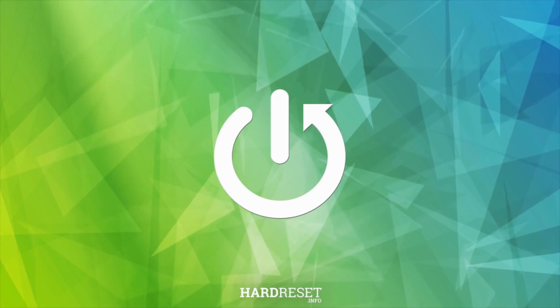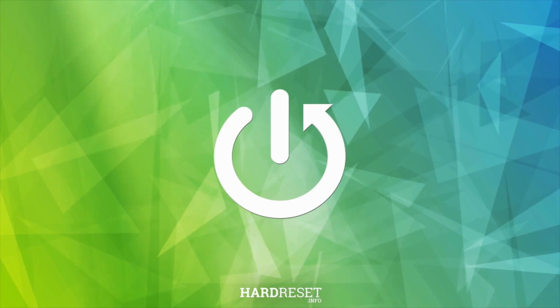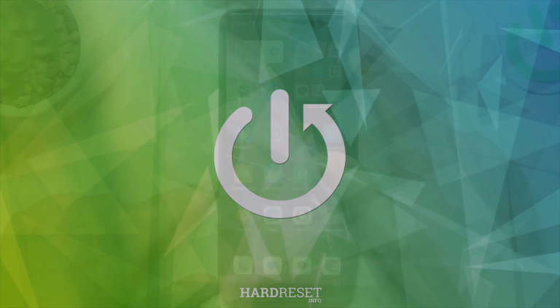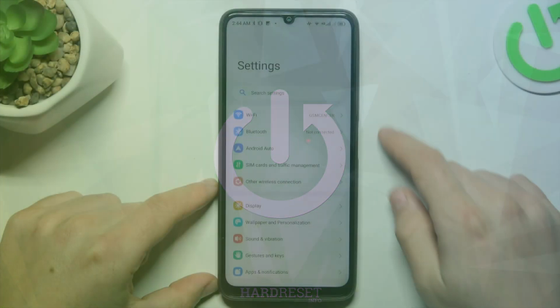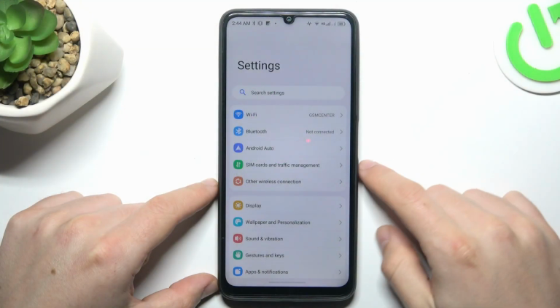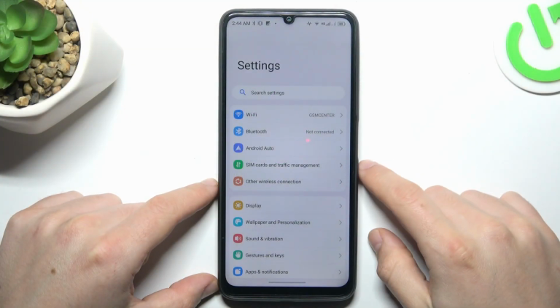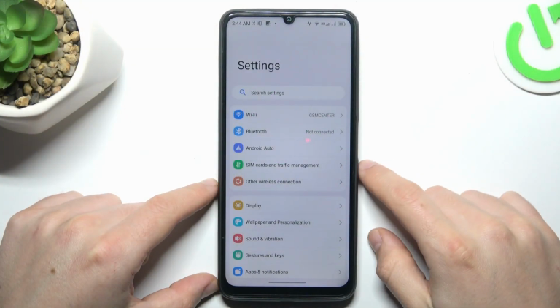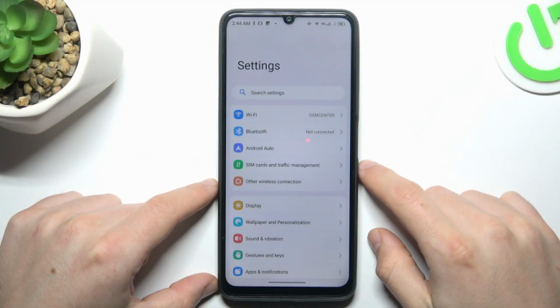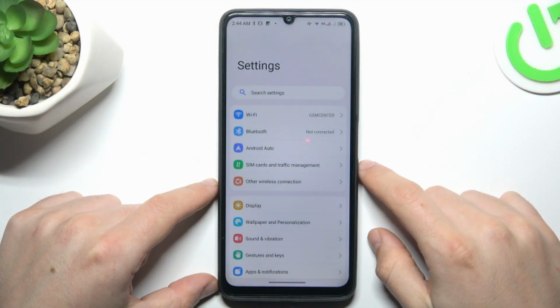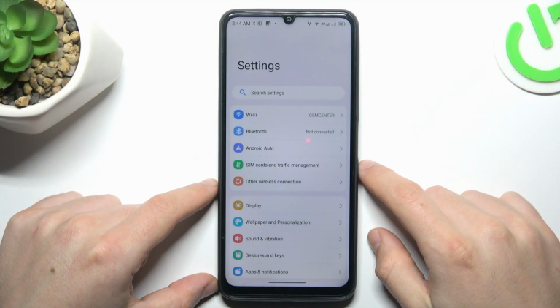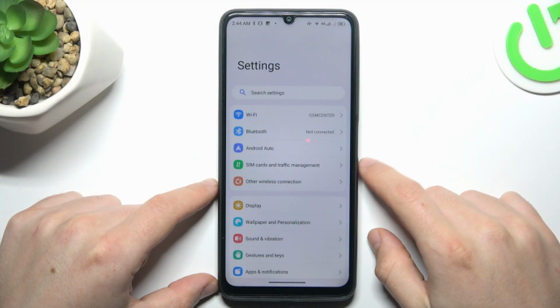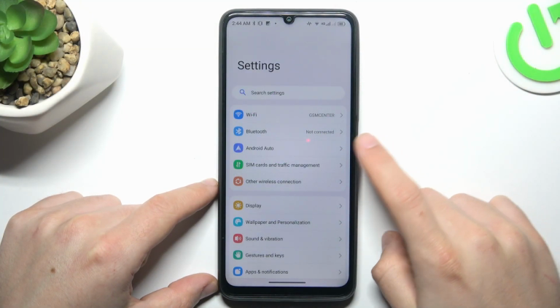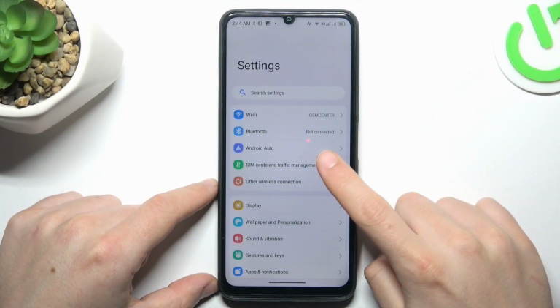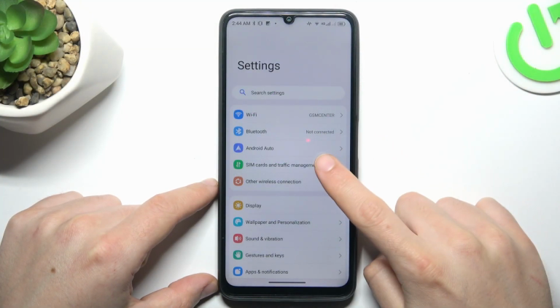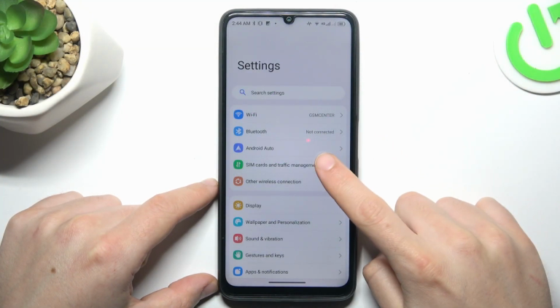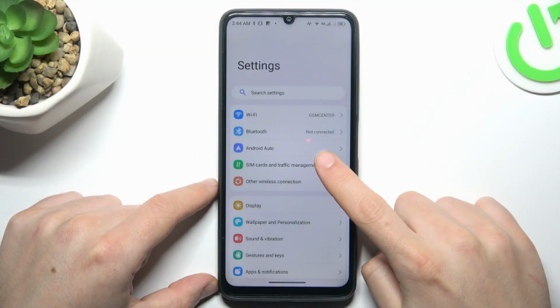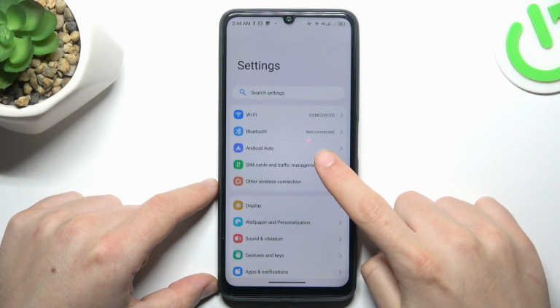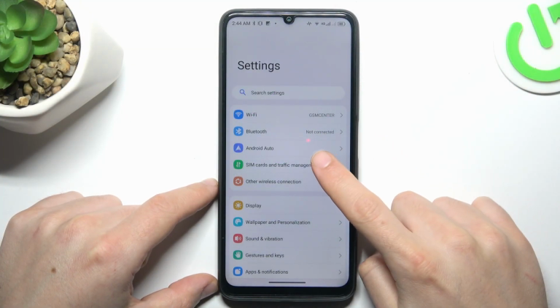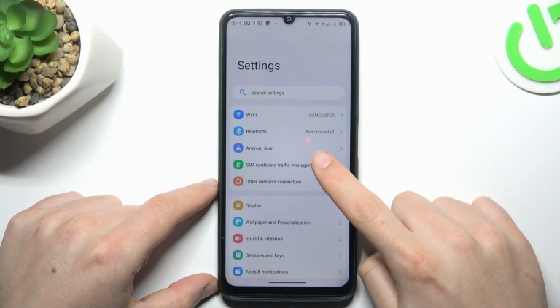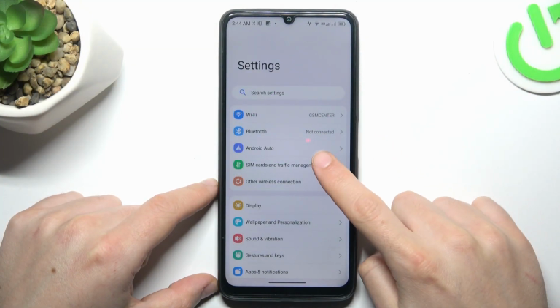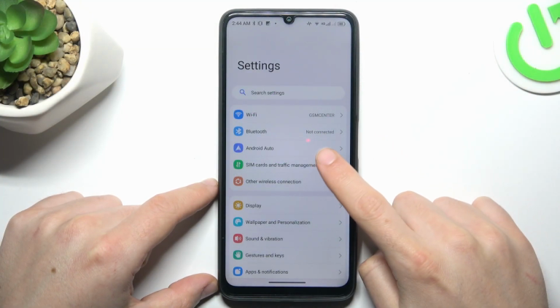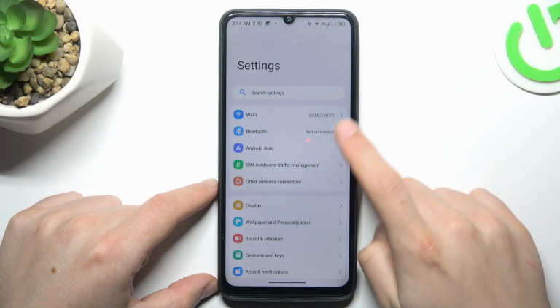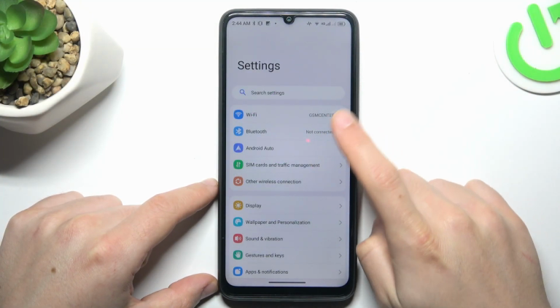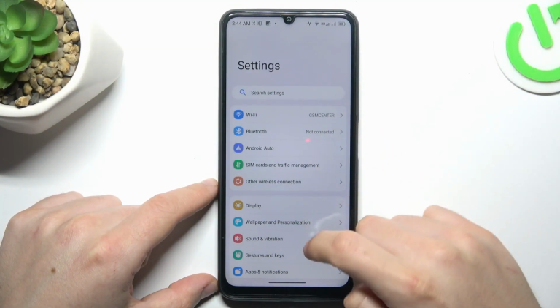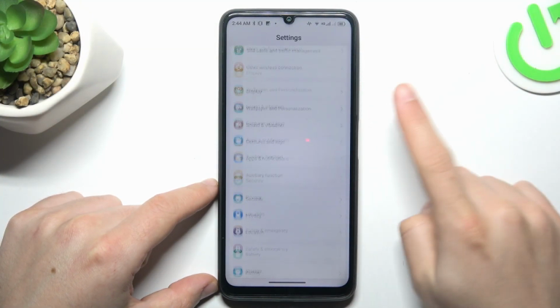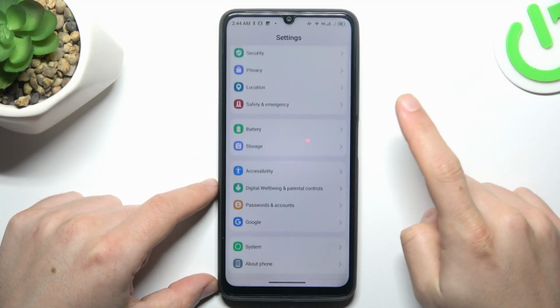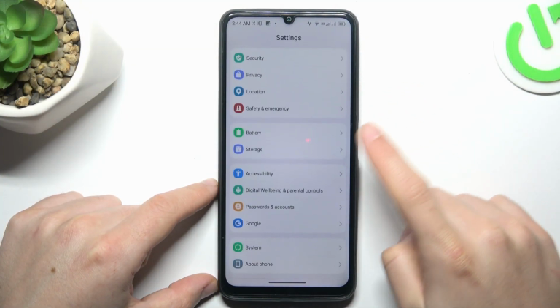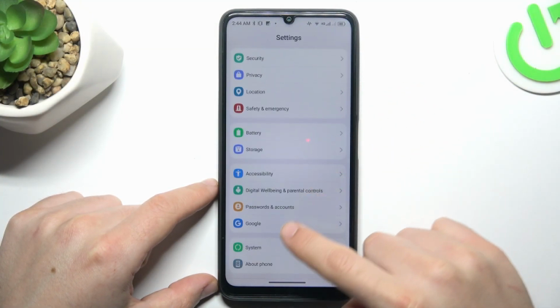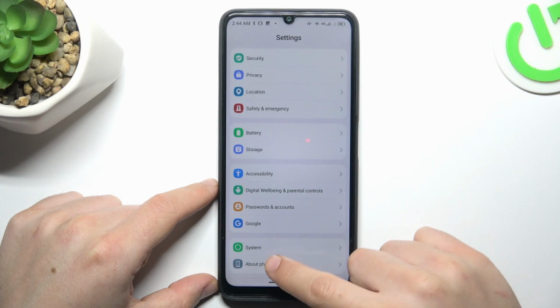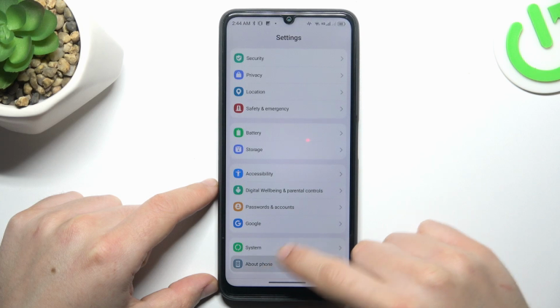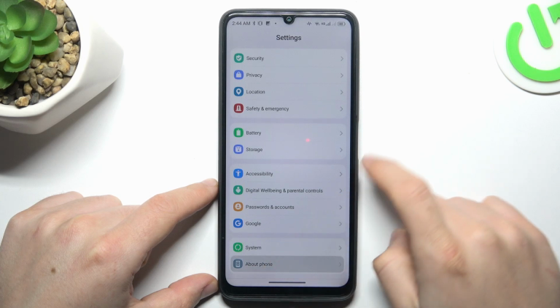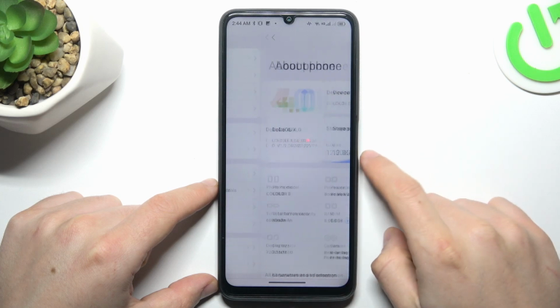In the first tab open the settings. Then go to the SIM cards — sorry, my bad. Open the Apple phone.